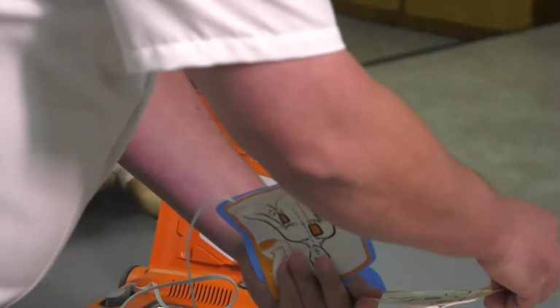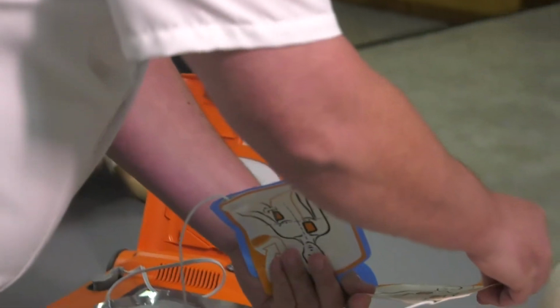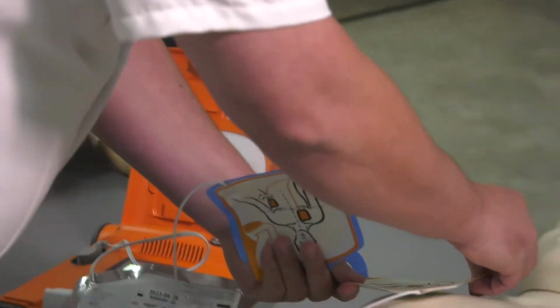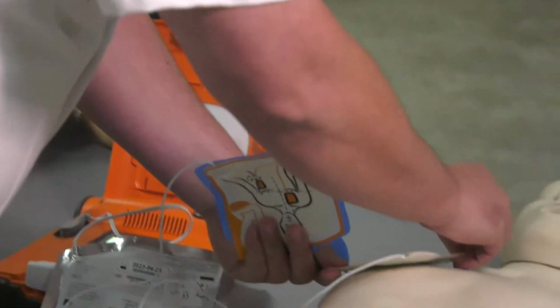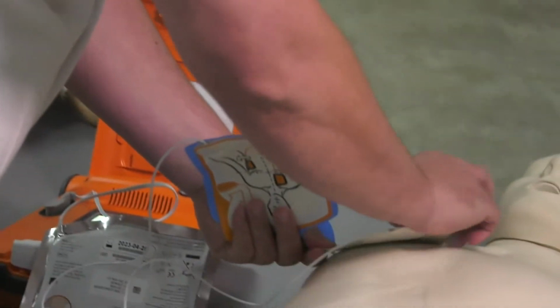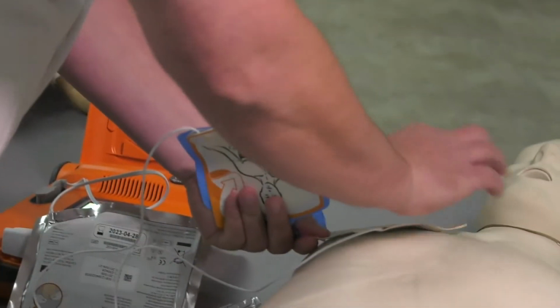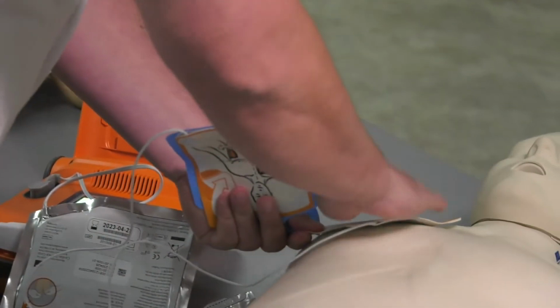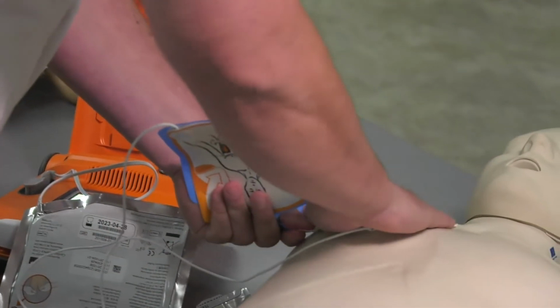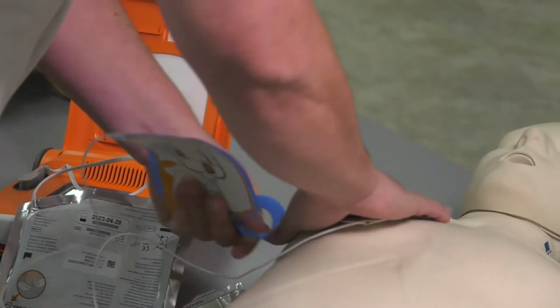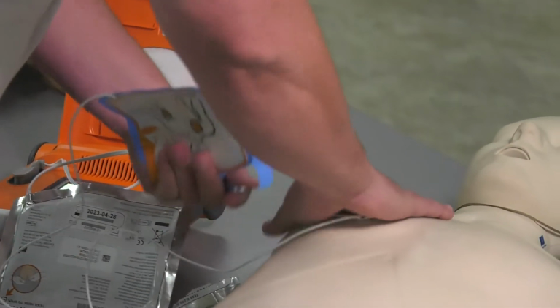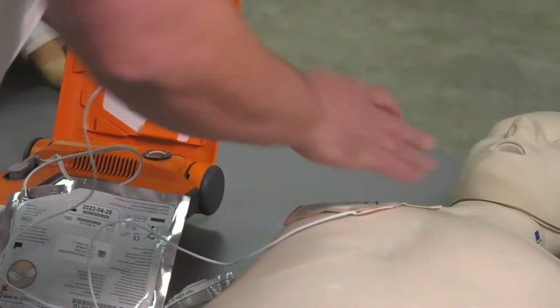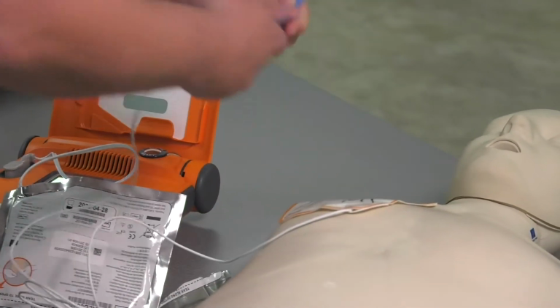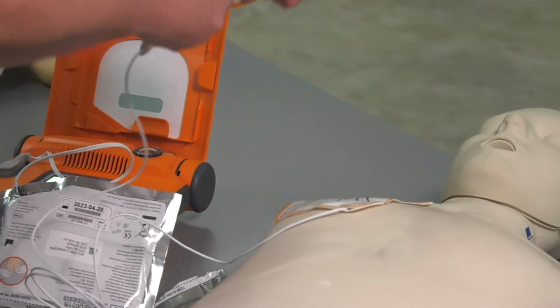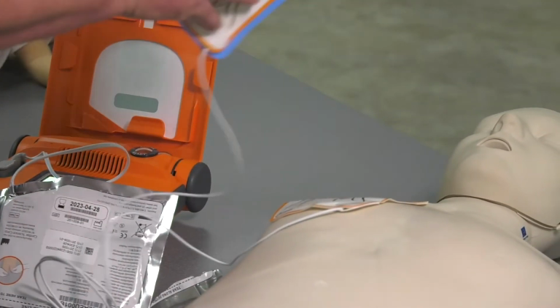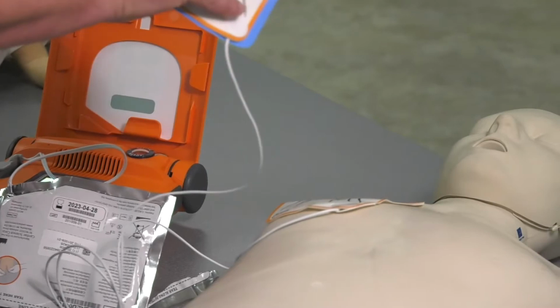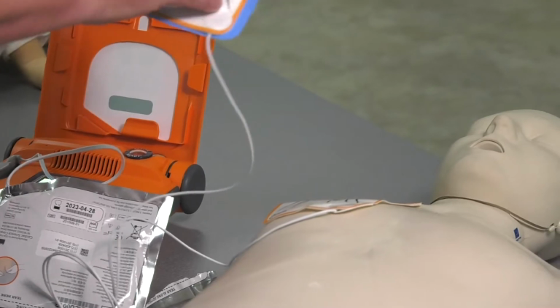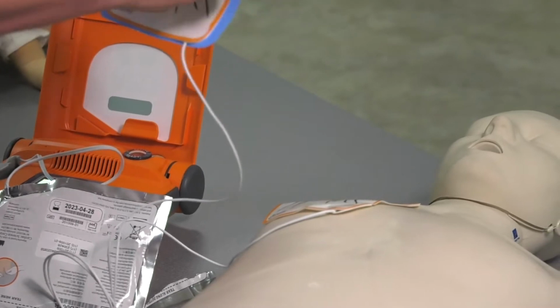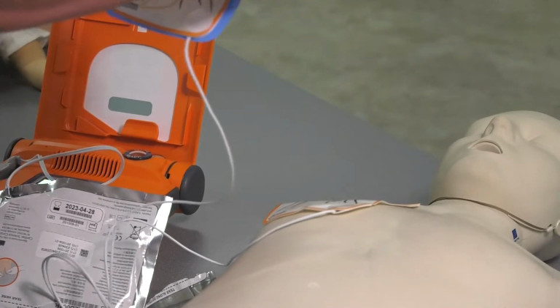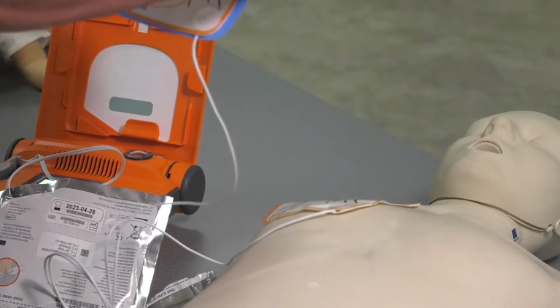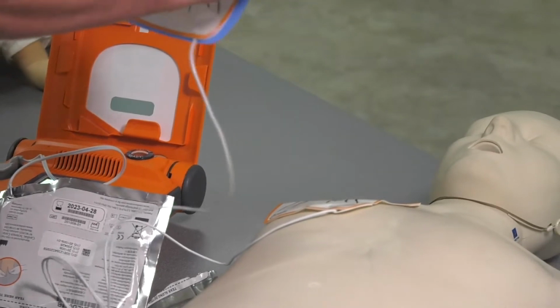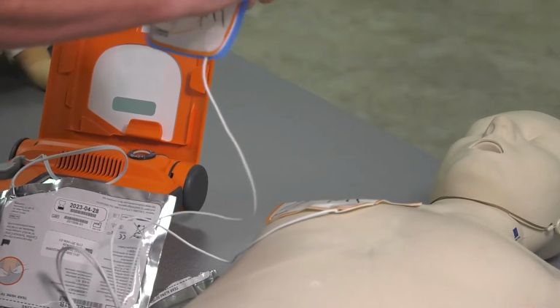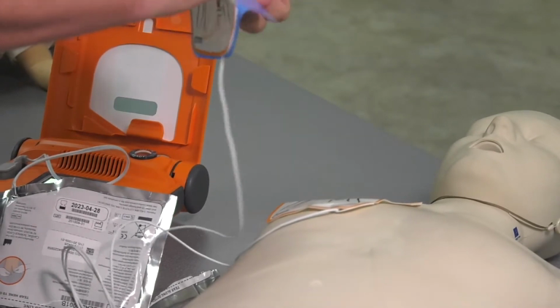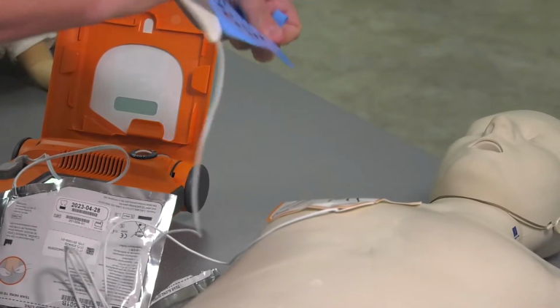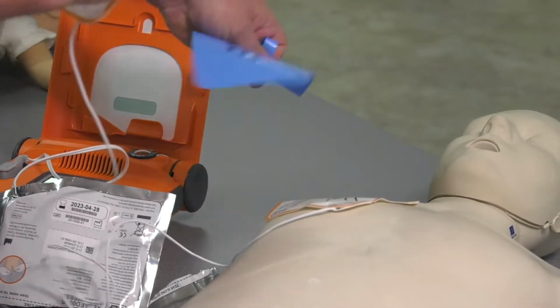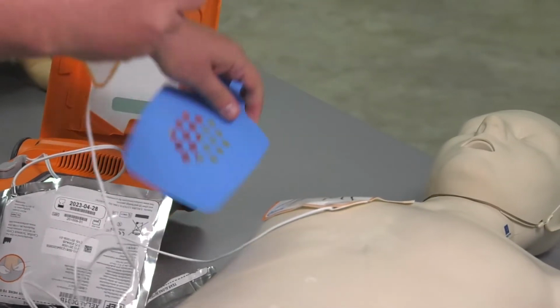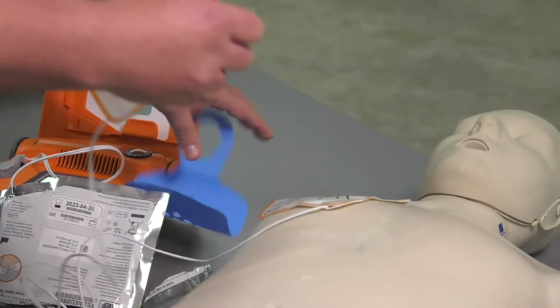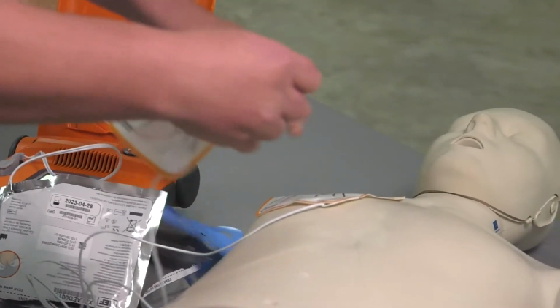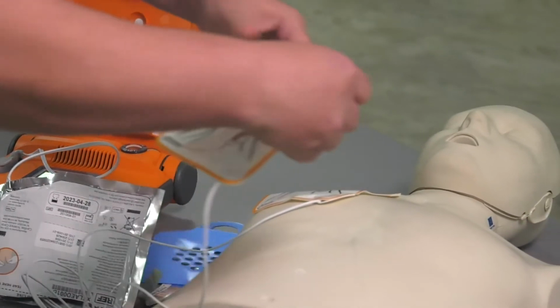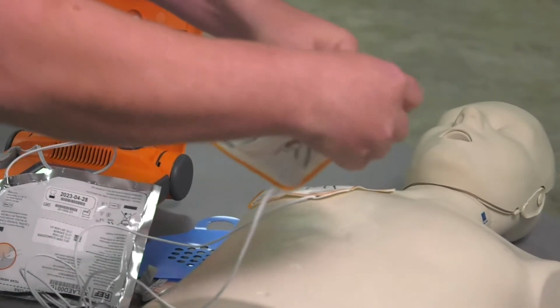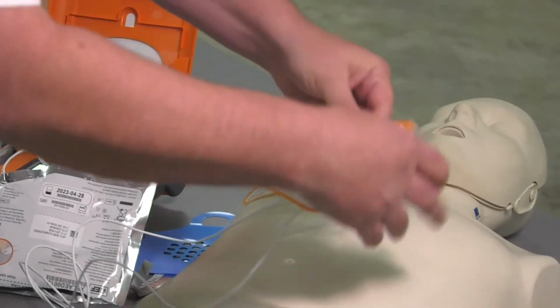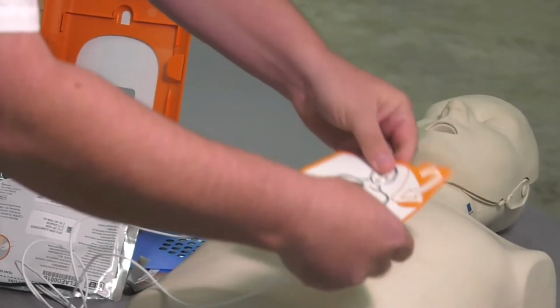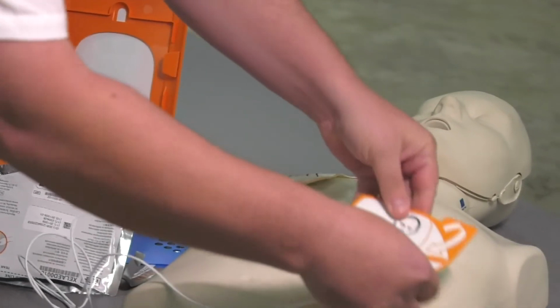Firmly place the pad without the blue plastic on the patient's bare chest, exactly as shown on the pads.